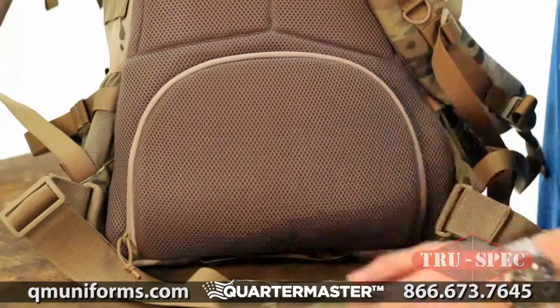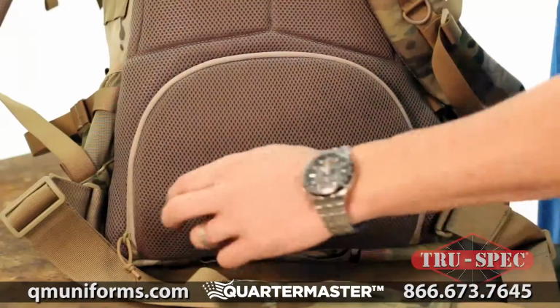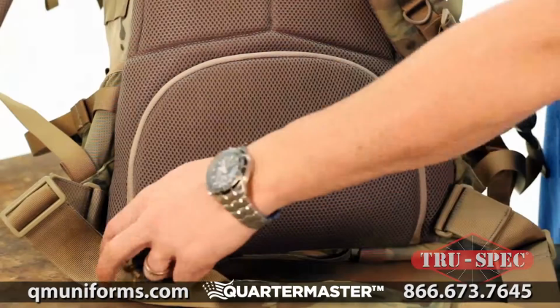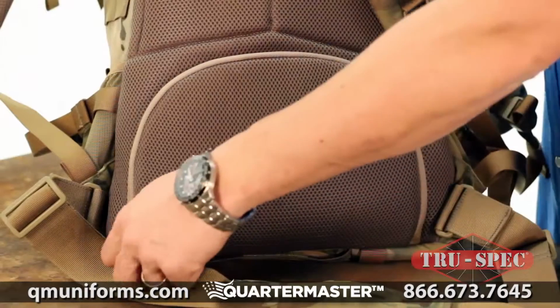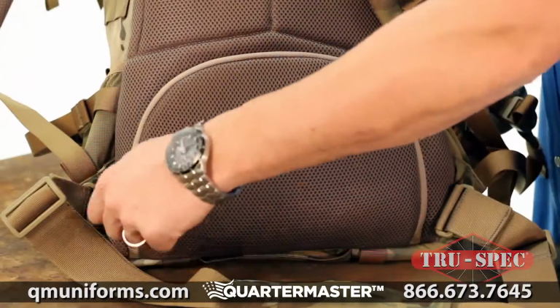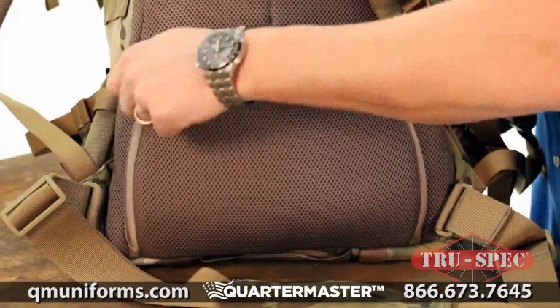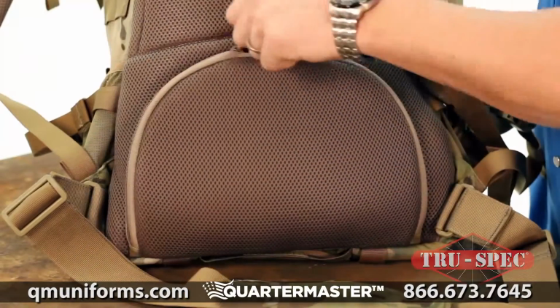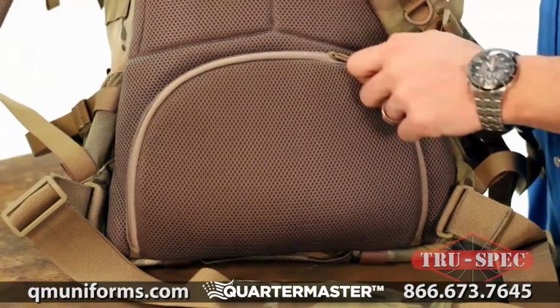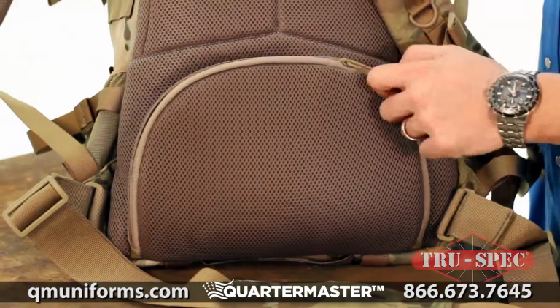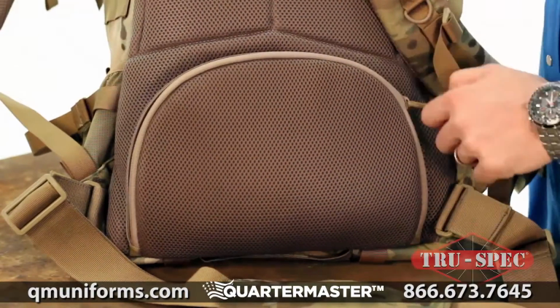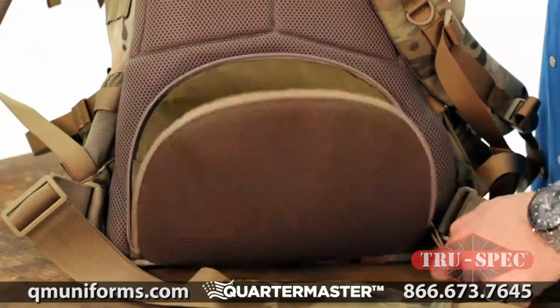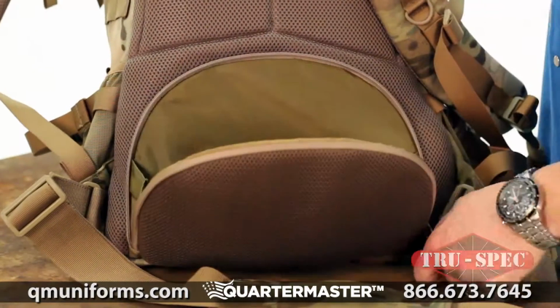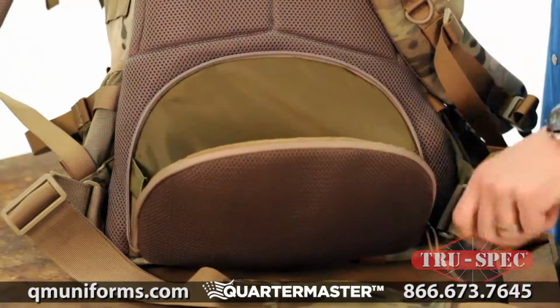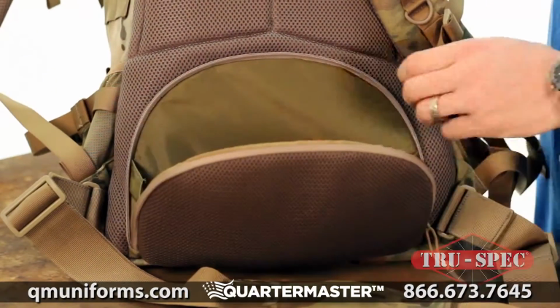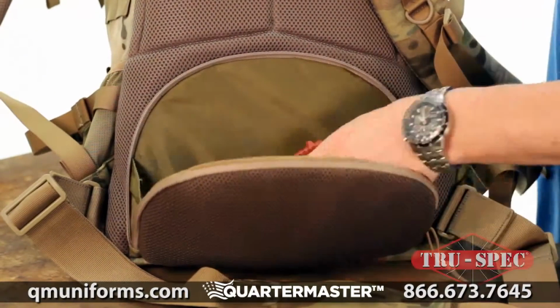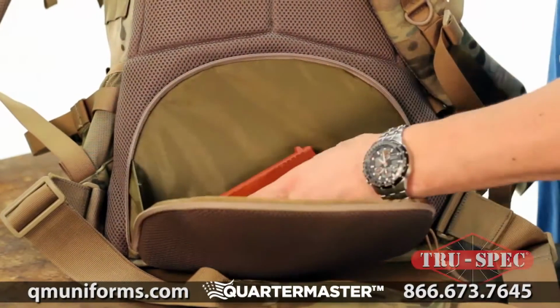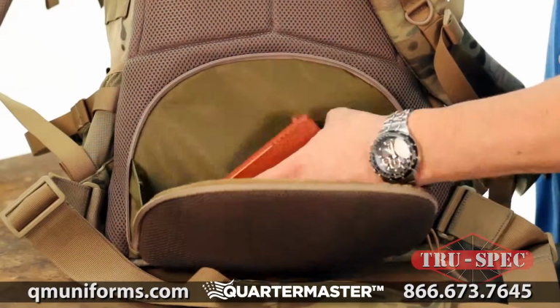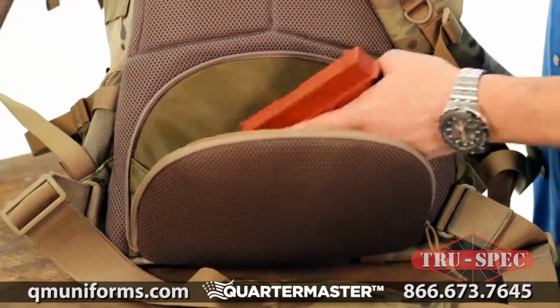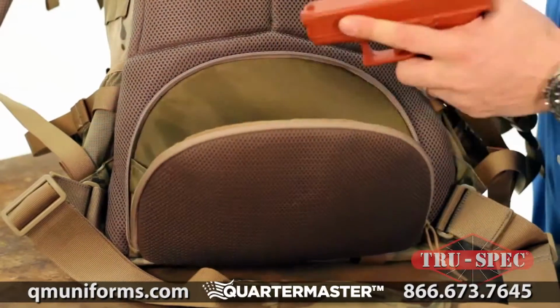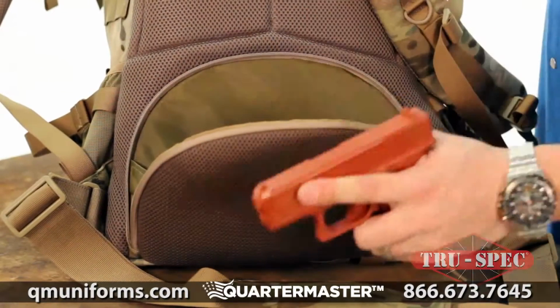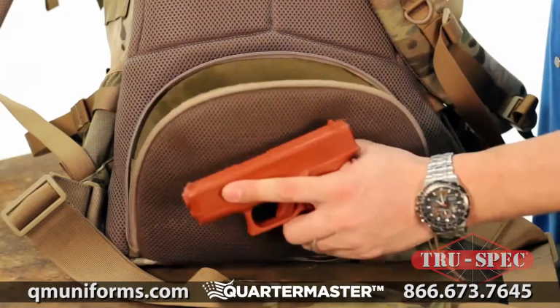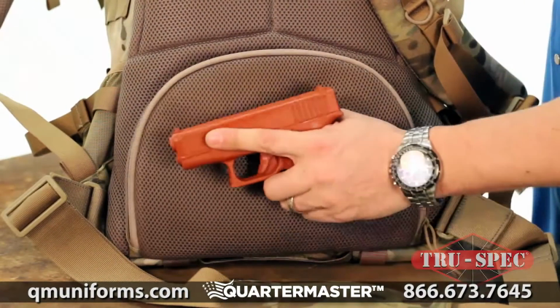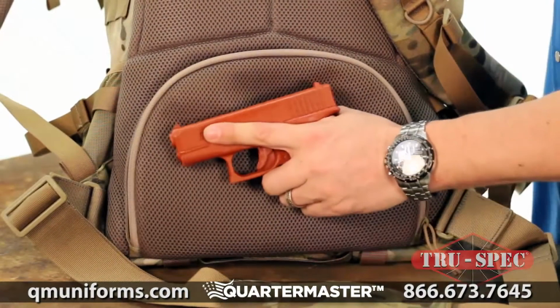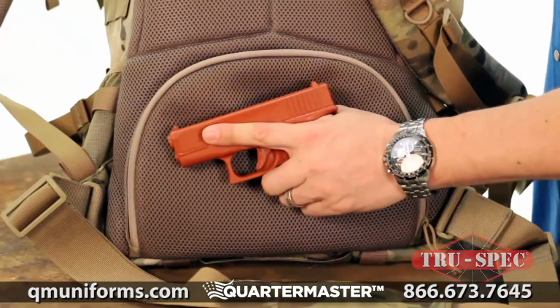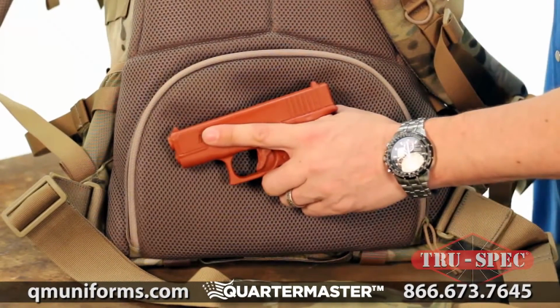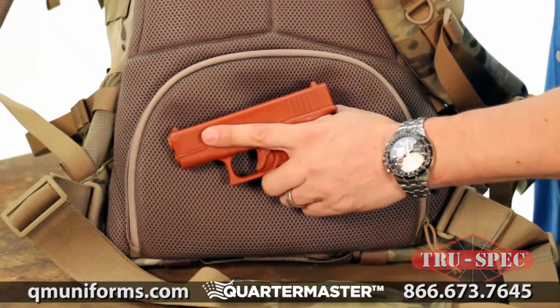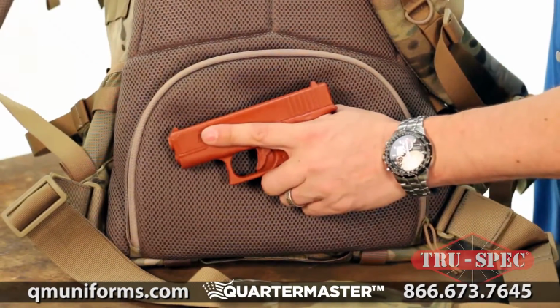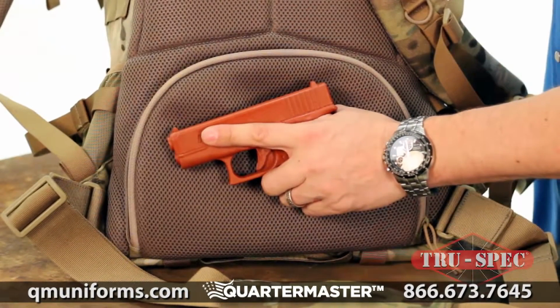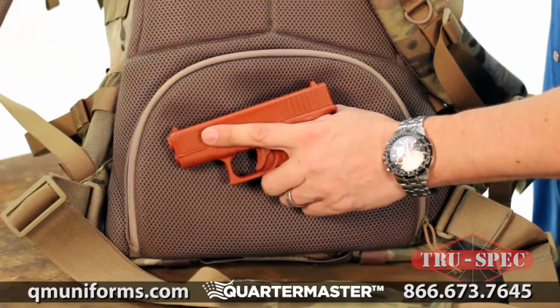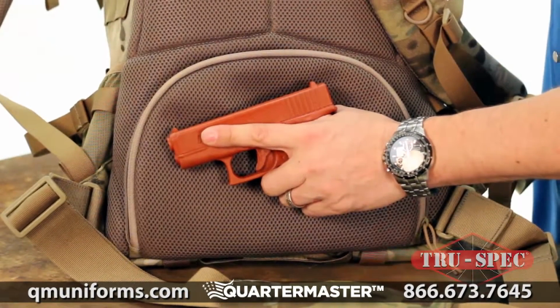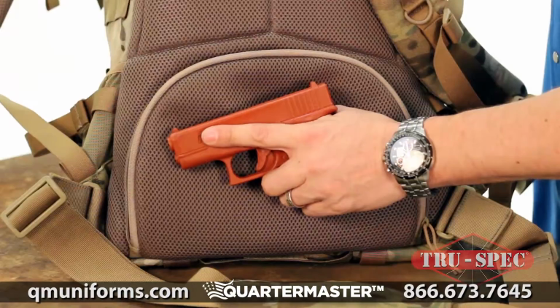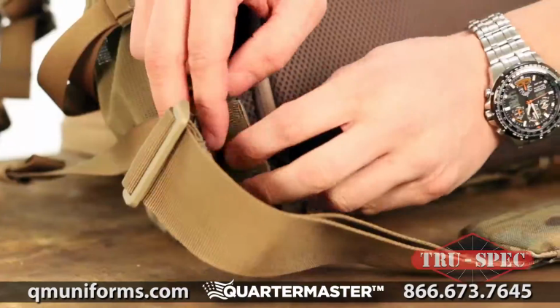A highlight of the Elite 3-Day is the large concealed carry pocket hidden in the back kidney padding of the pack.